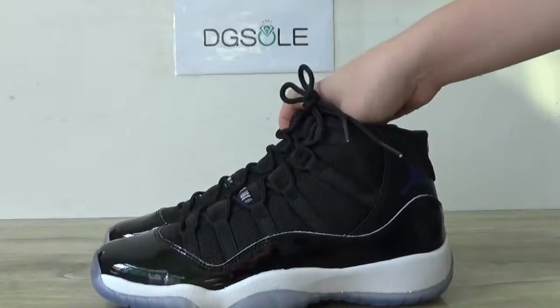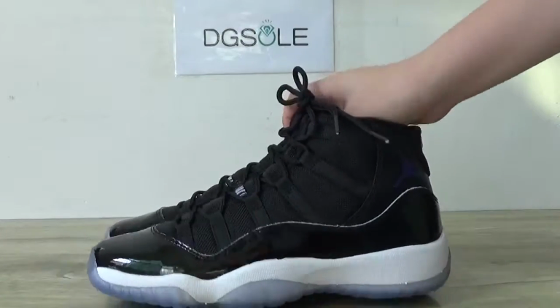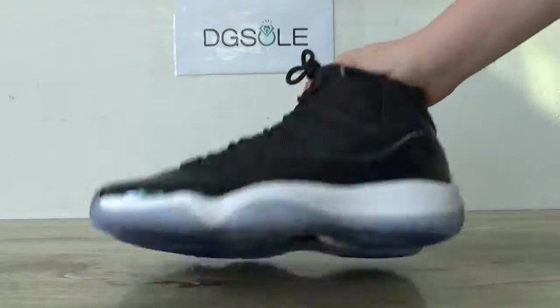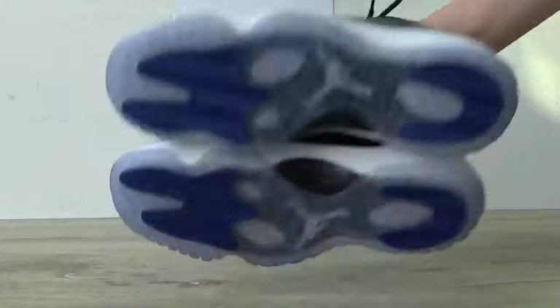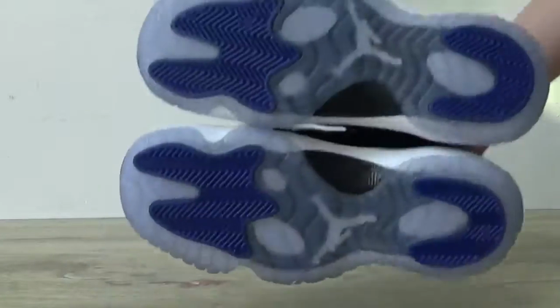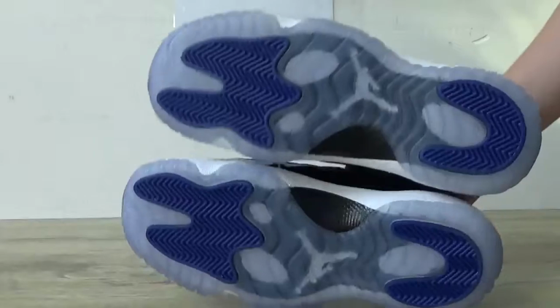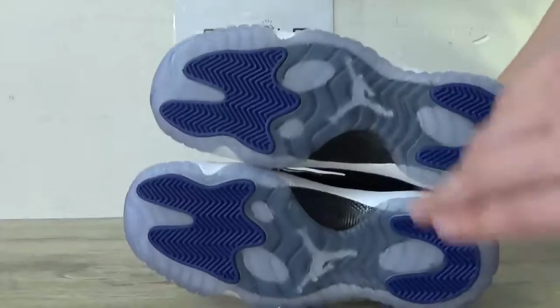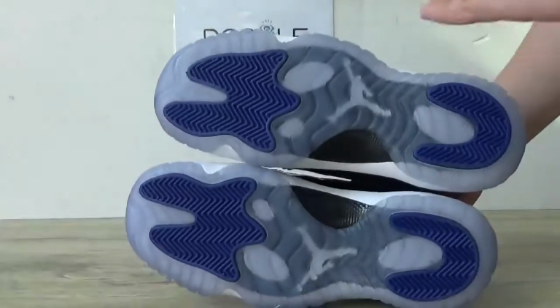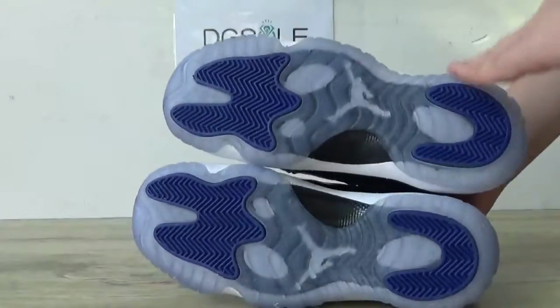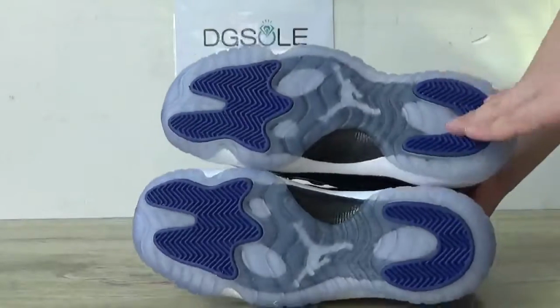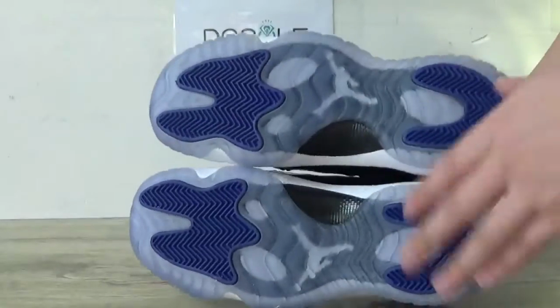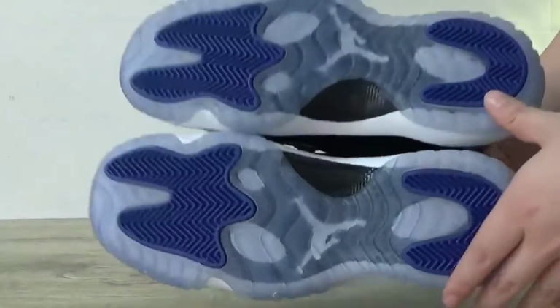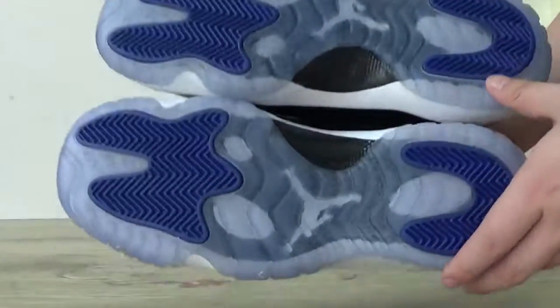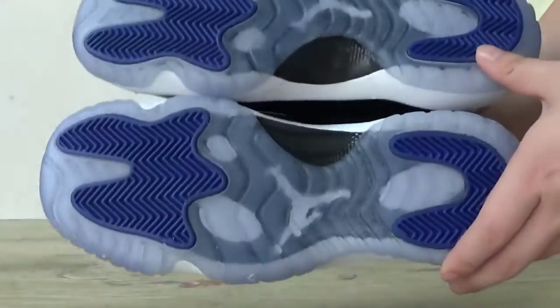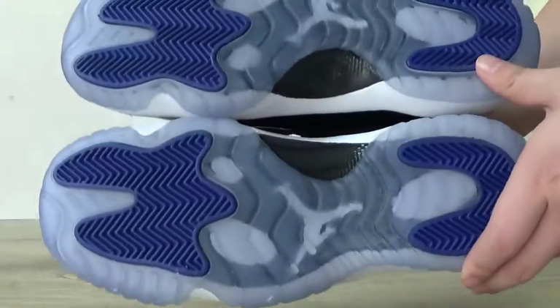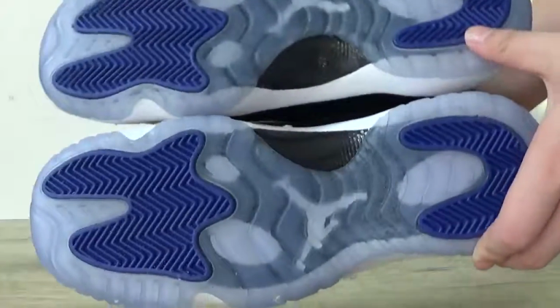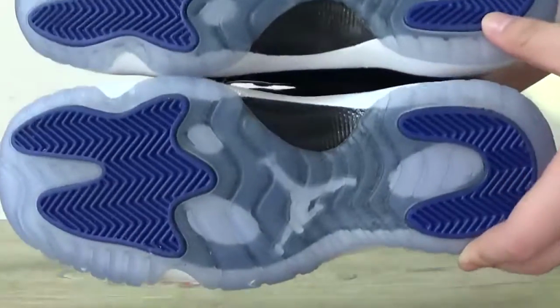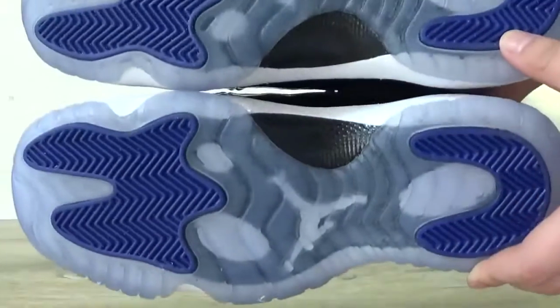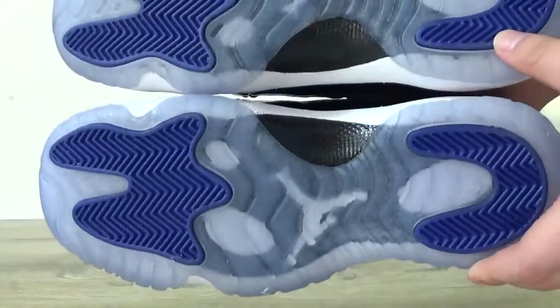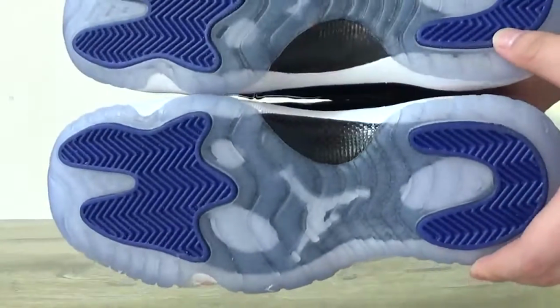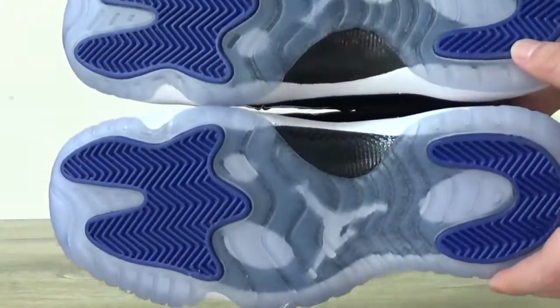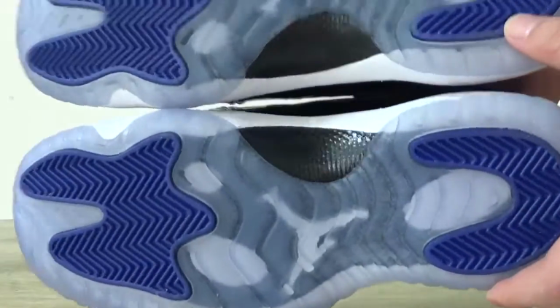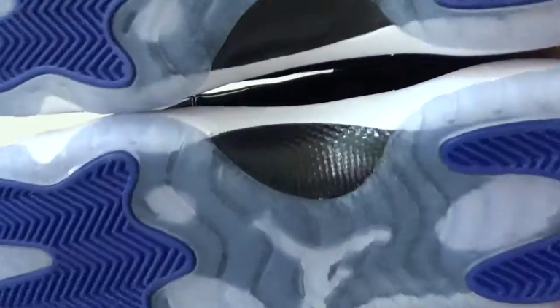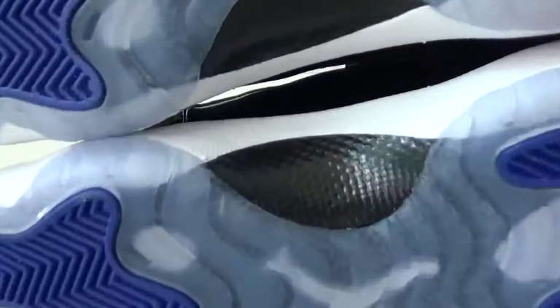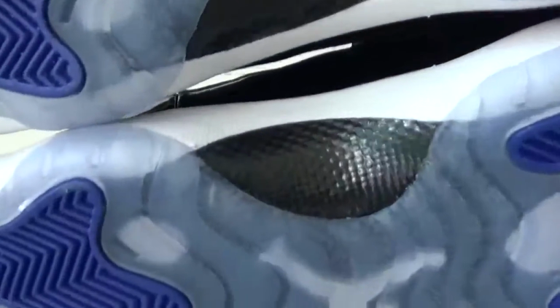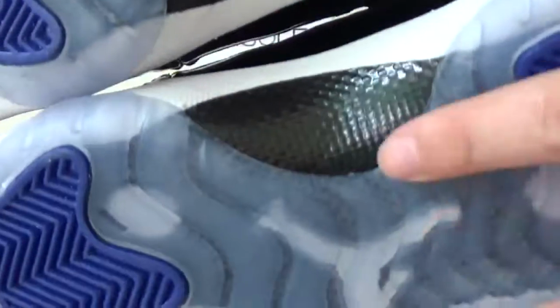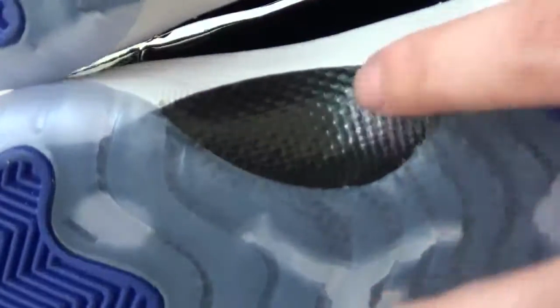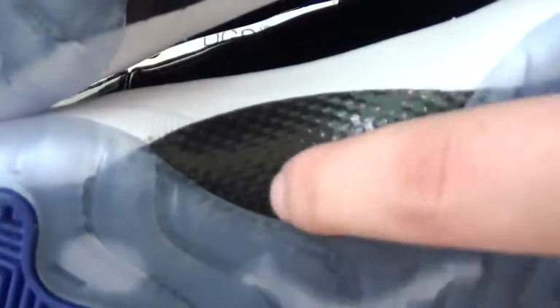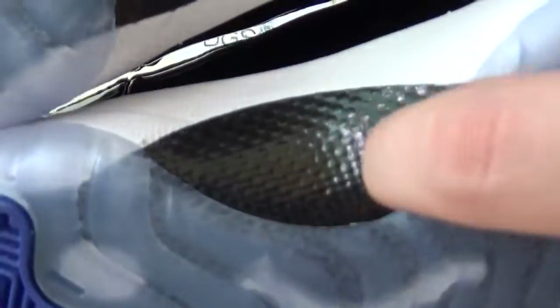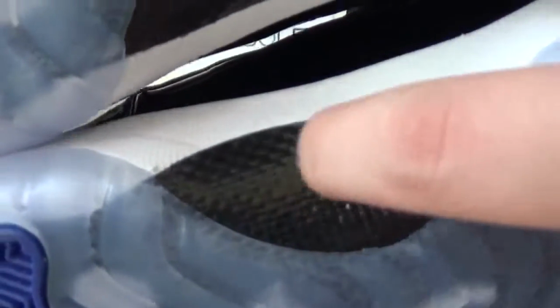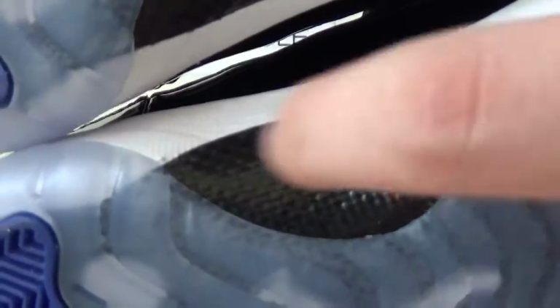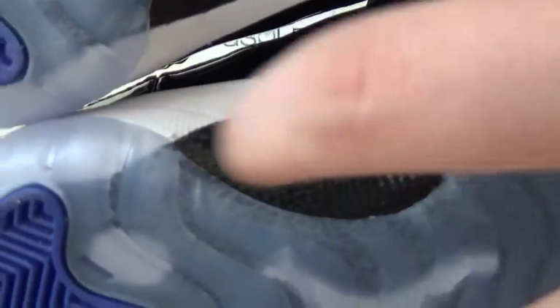Now last part. Check this bottom. Here you can catch the carbon fiber.